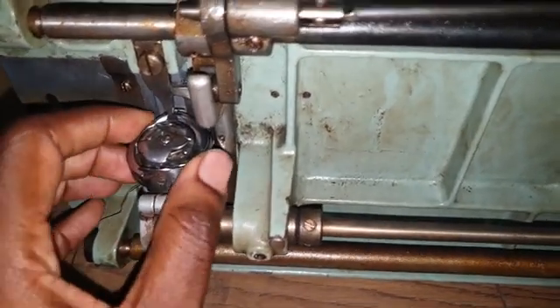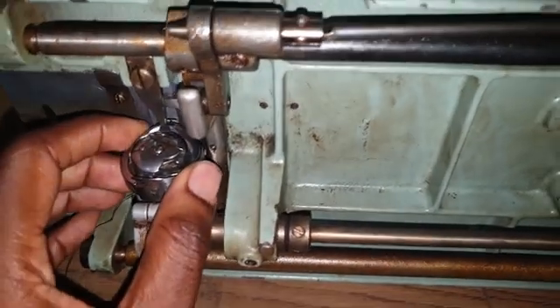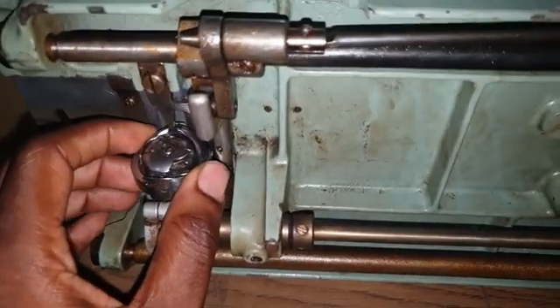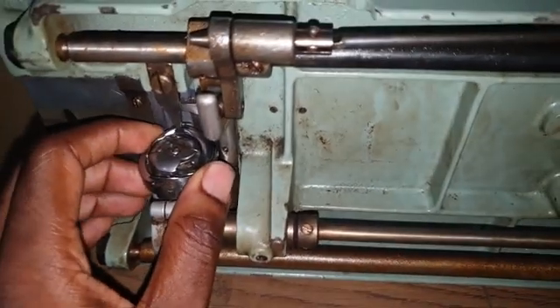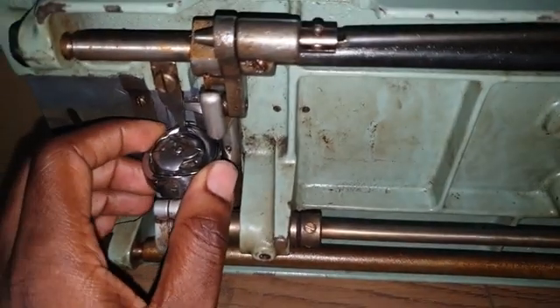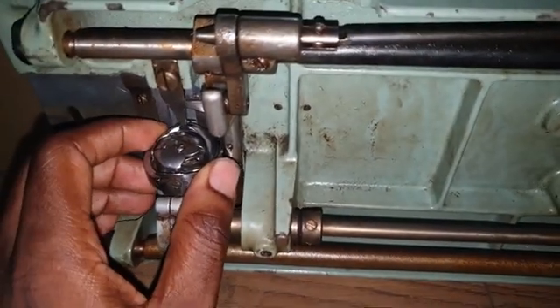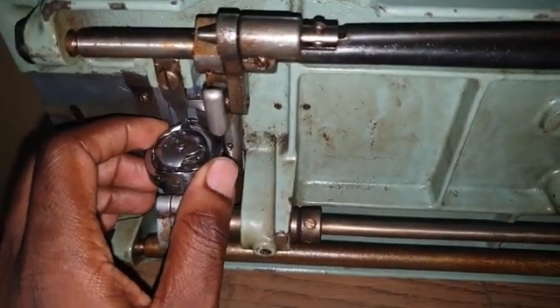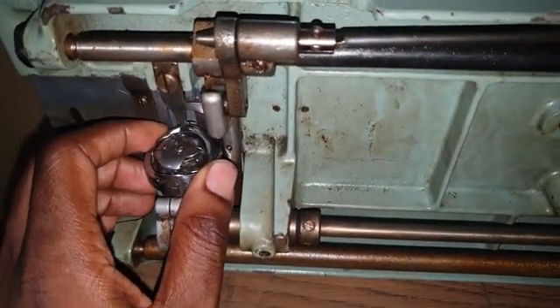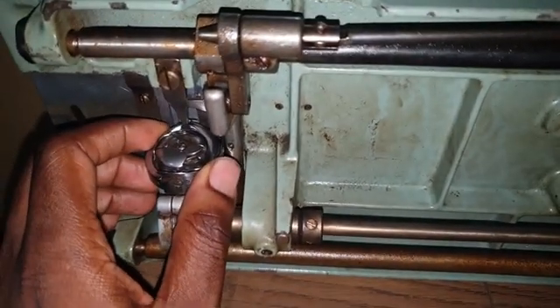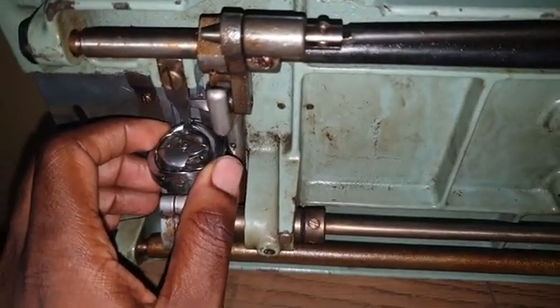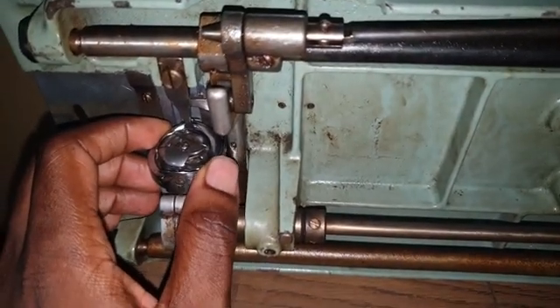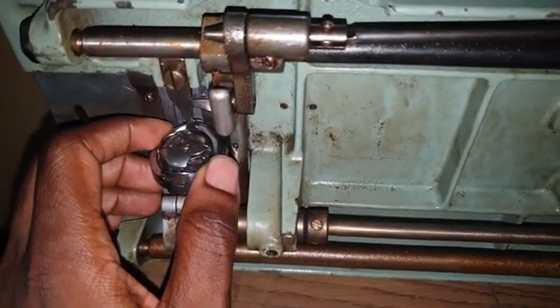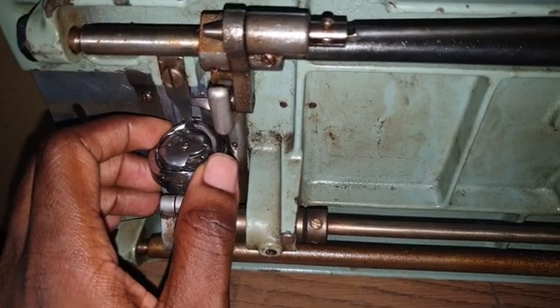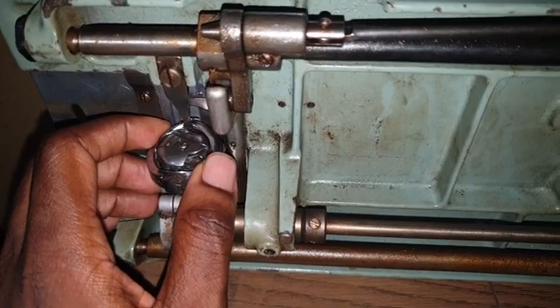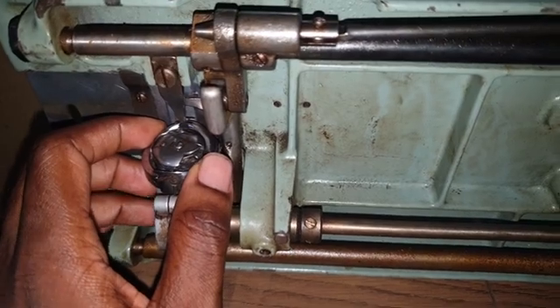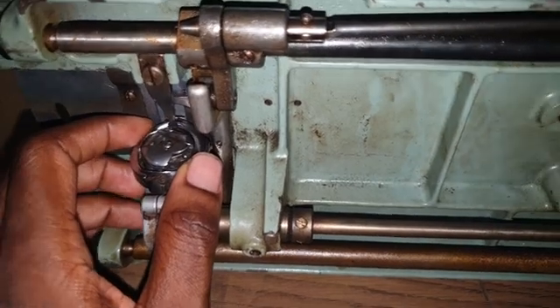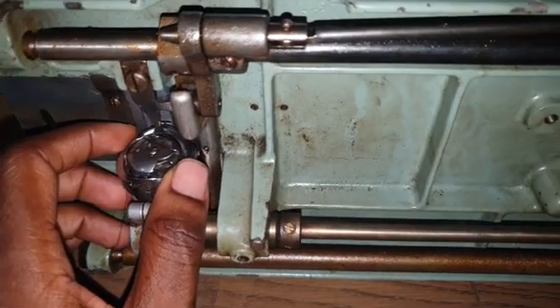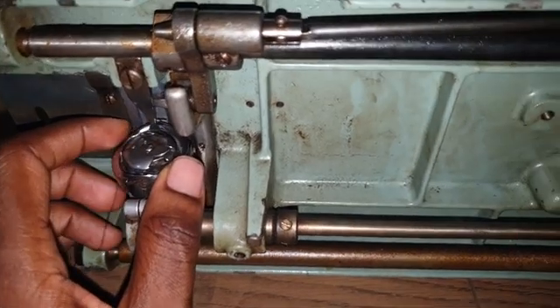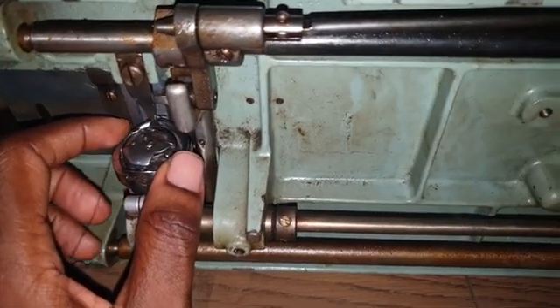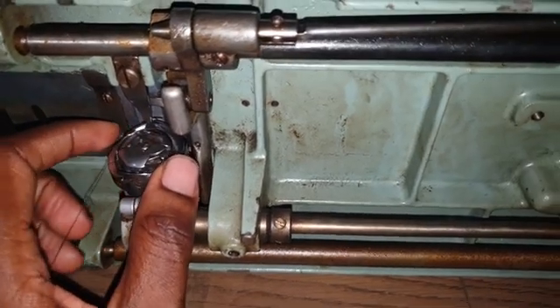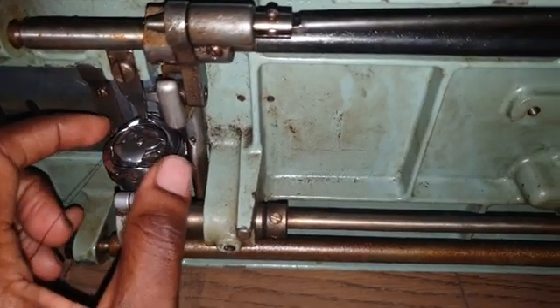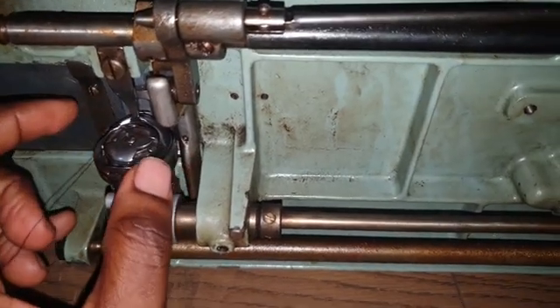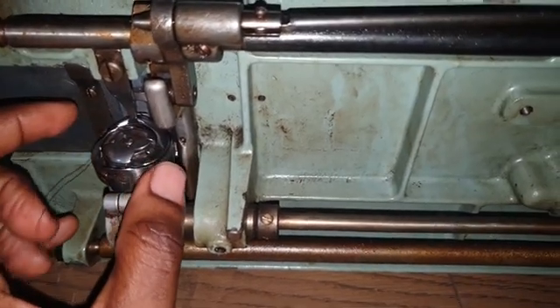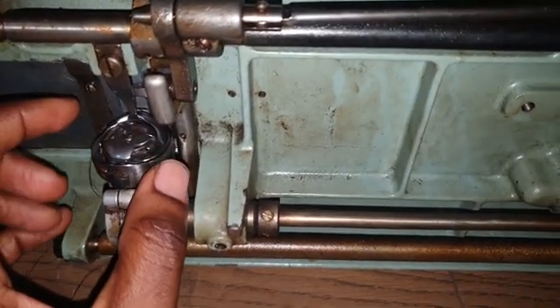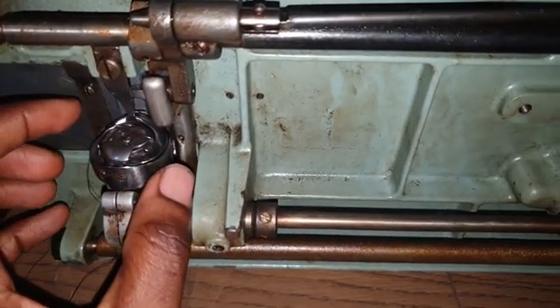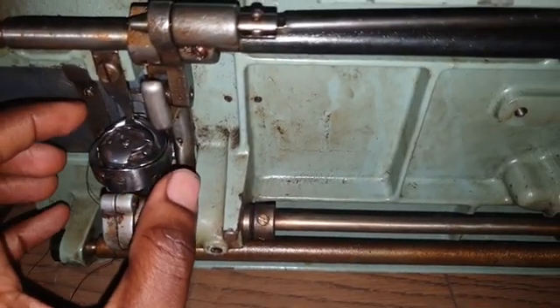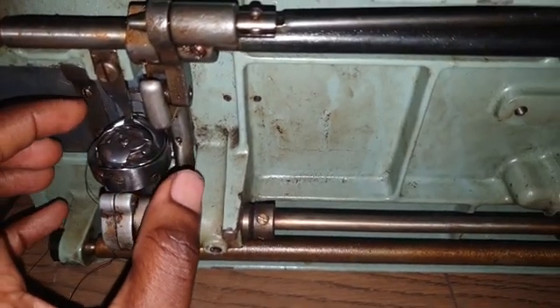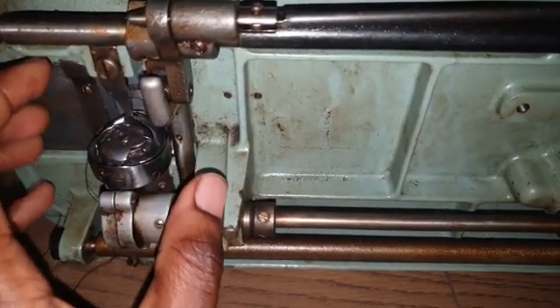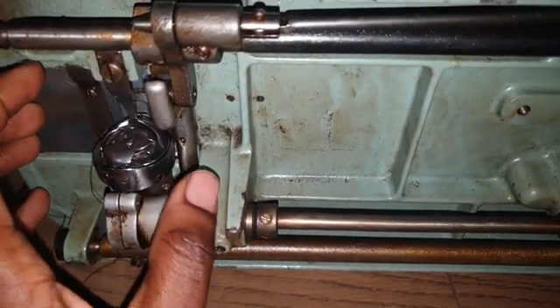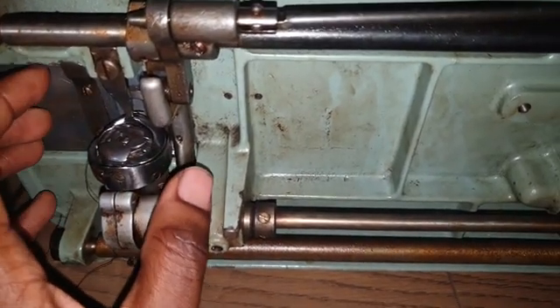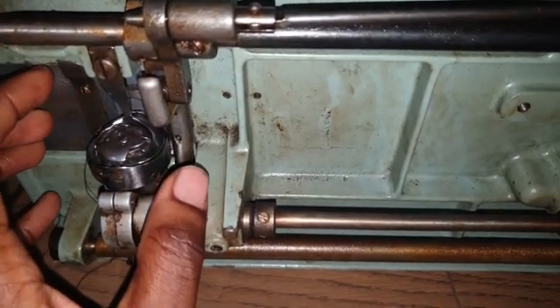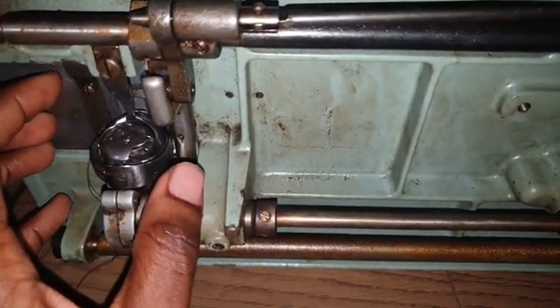This is the industrial bobbin and shuttle mechanism. It has three parts.